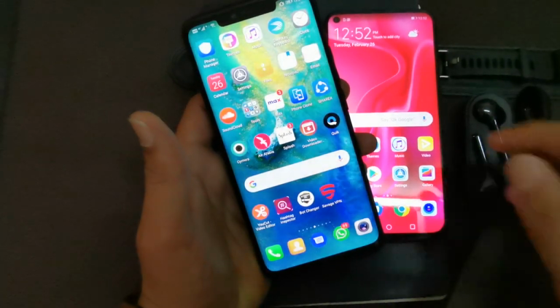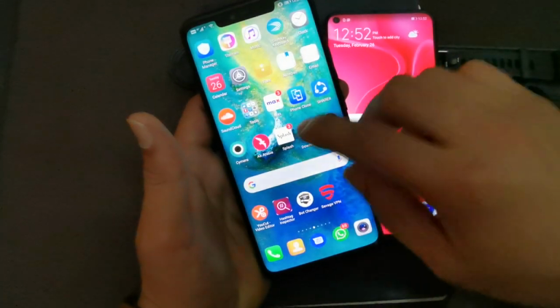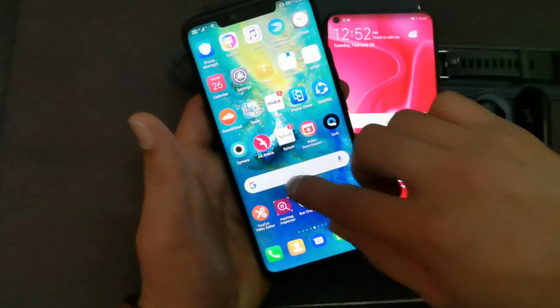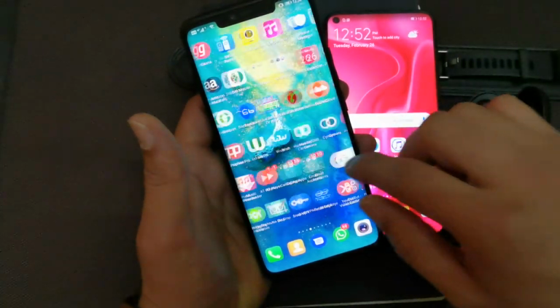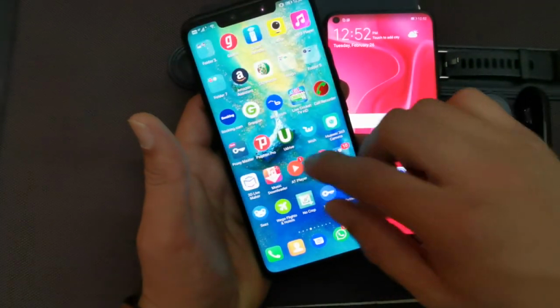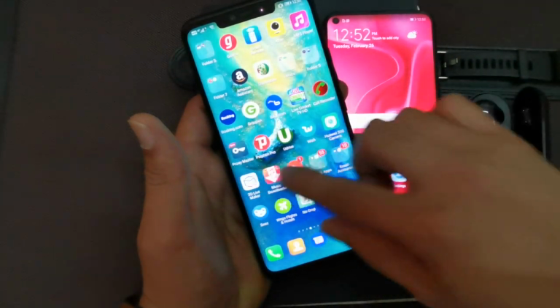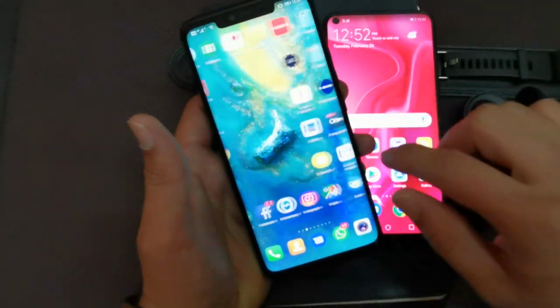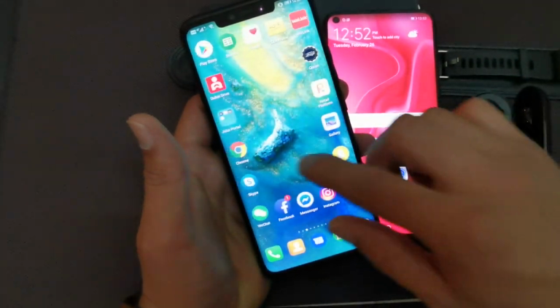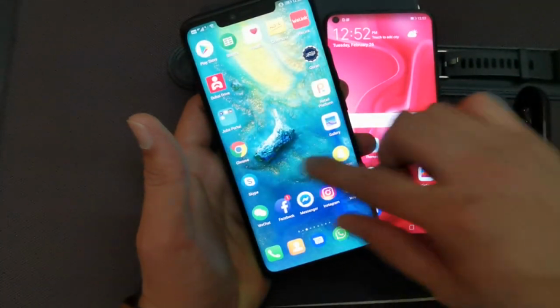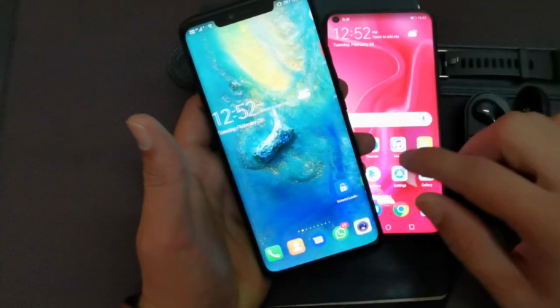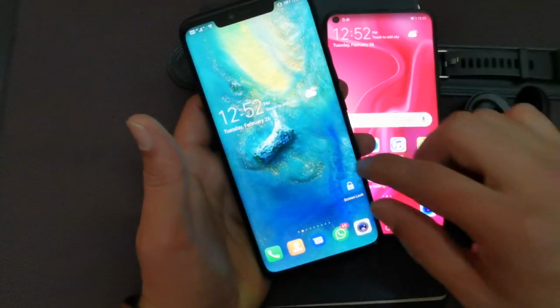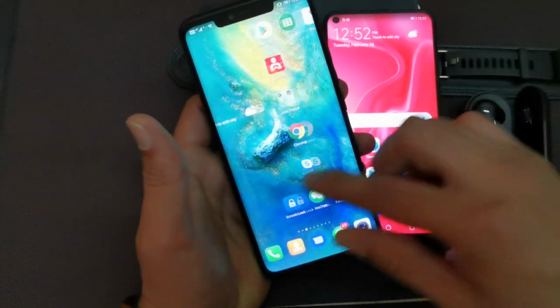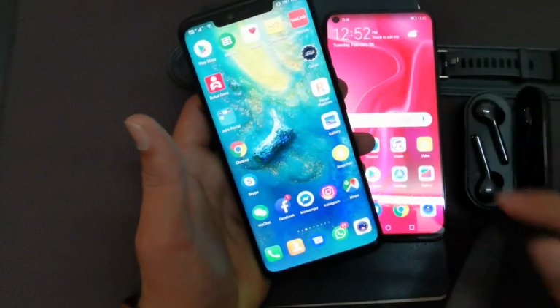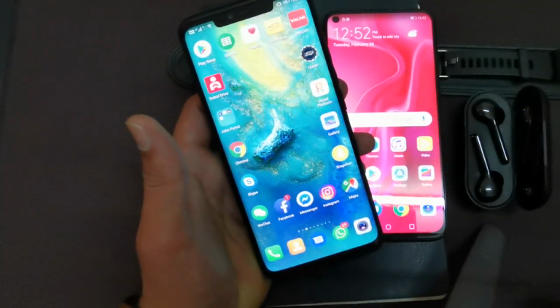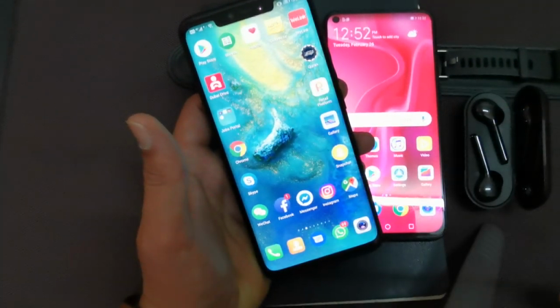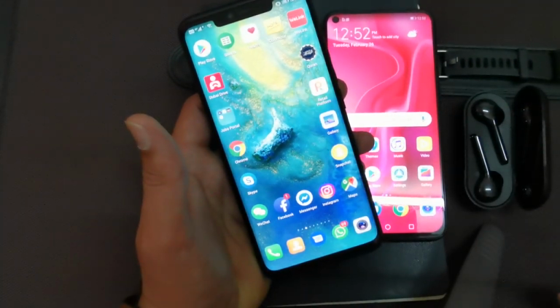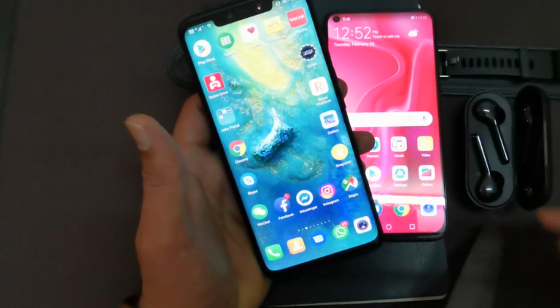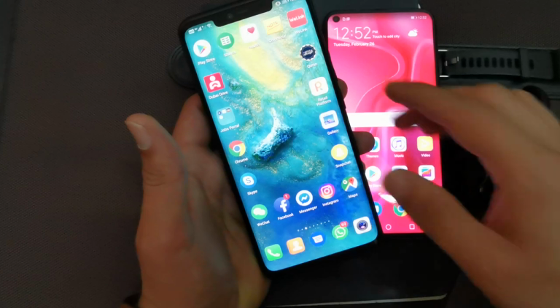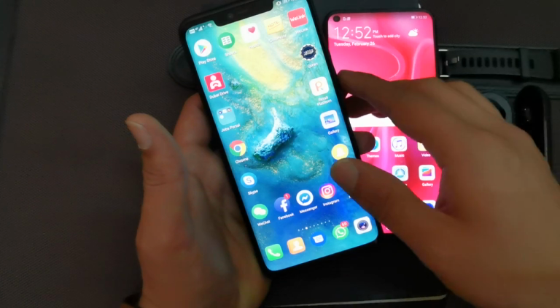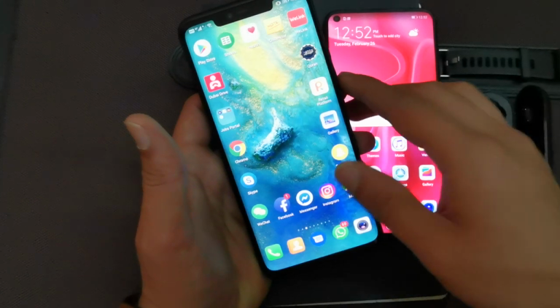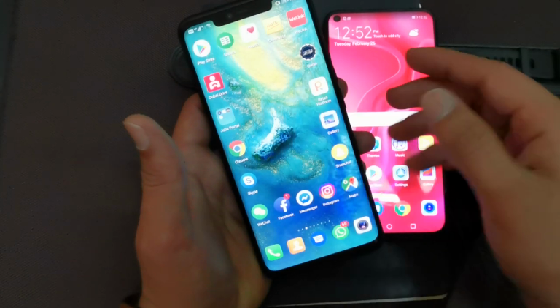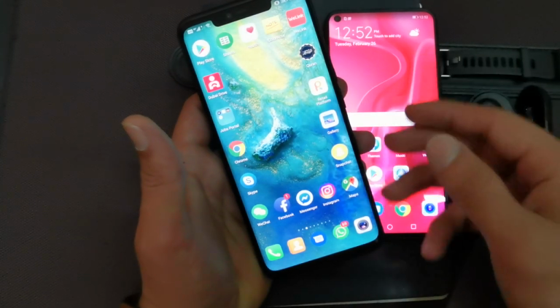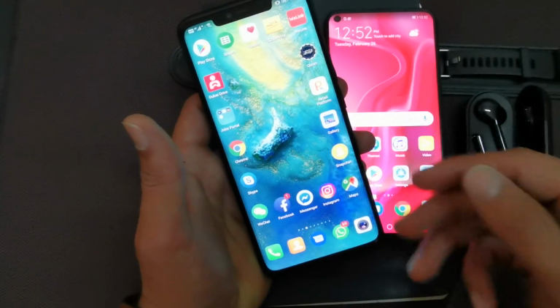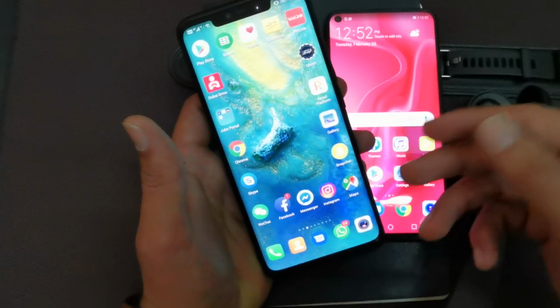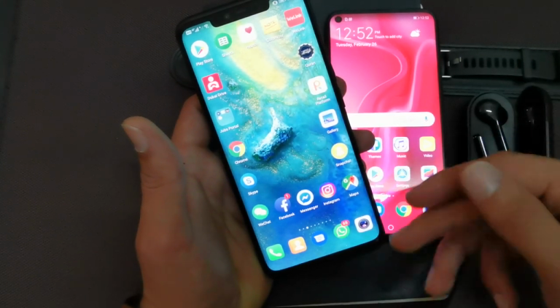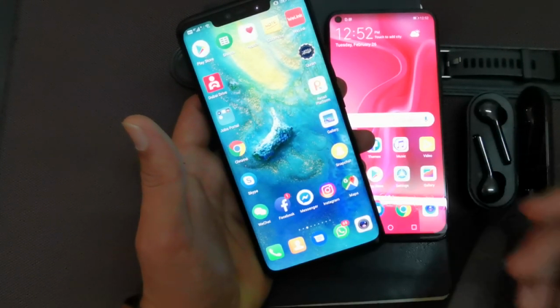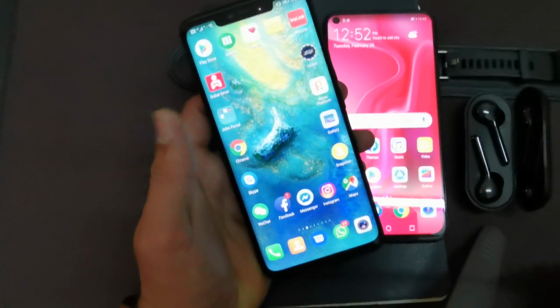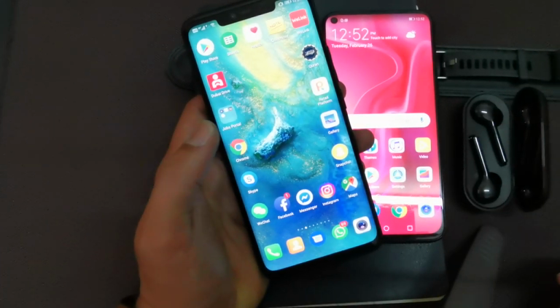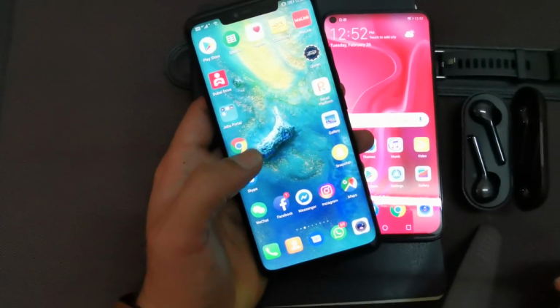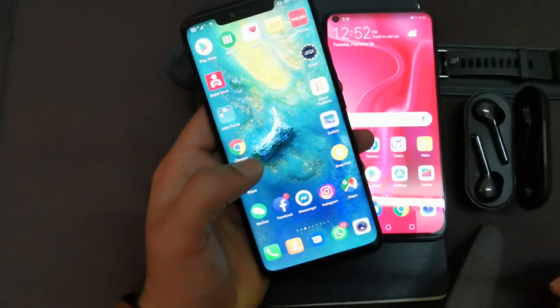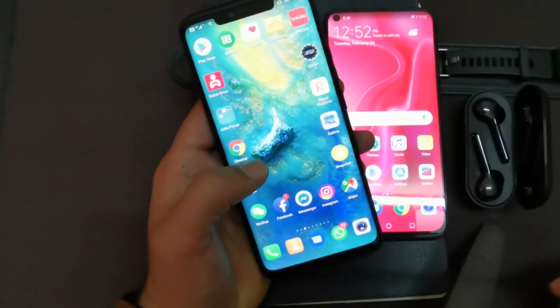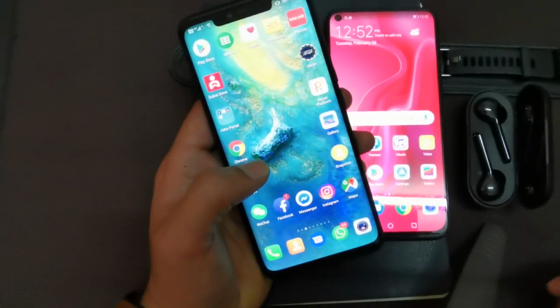Now you can see here I have all my applications on my main phone — my gallery, WhatsApp, everything is there.